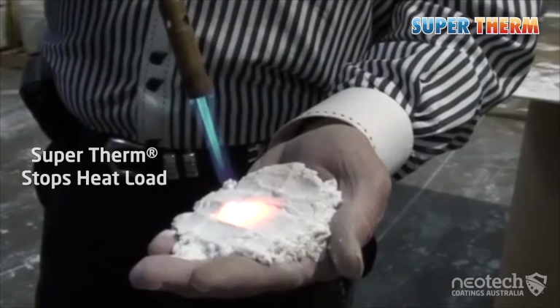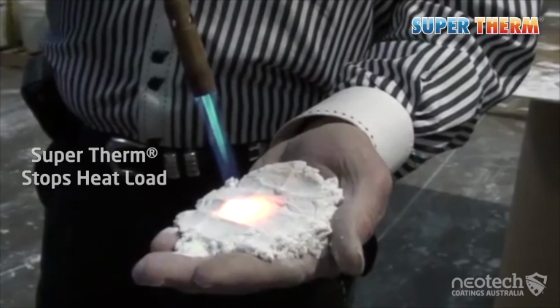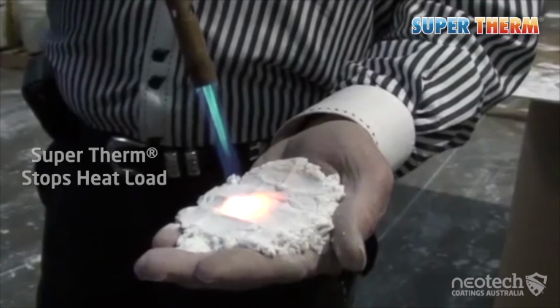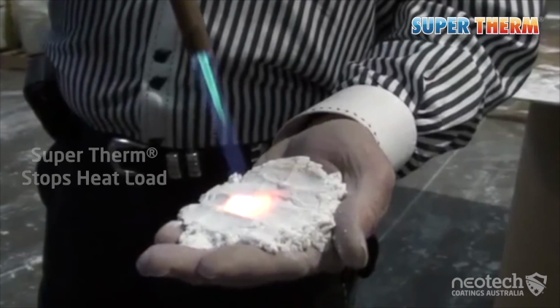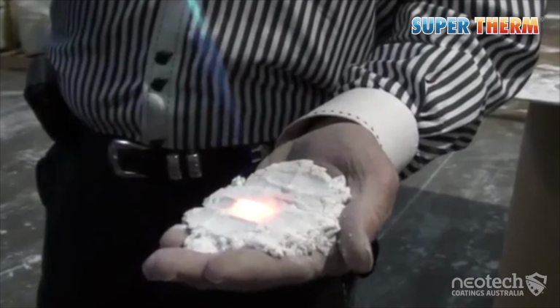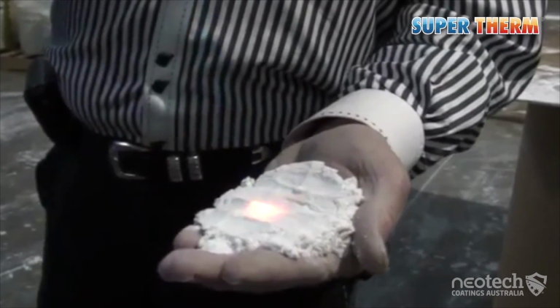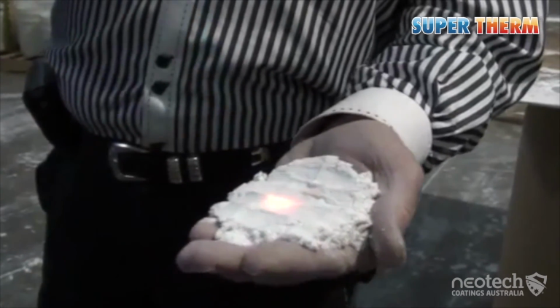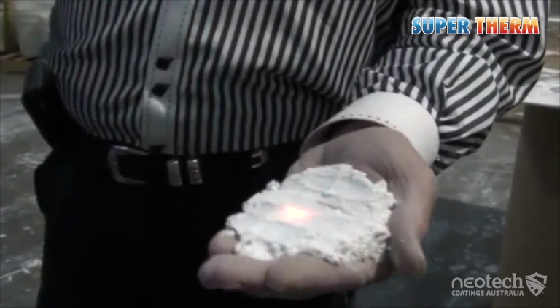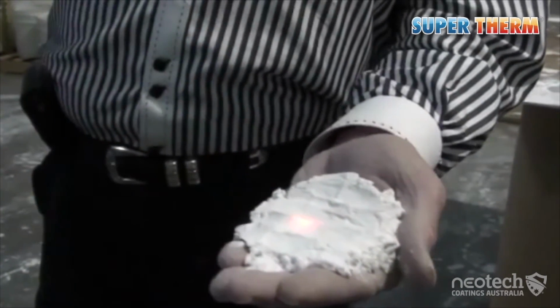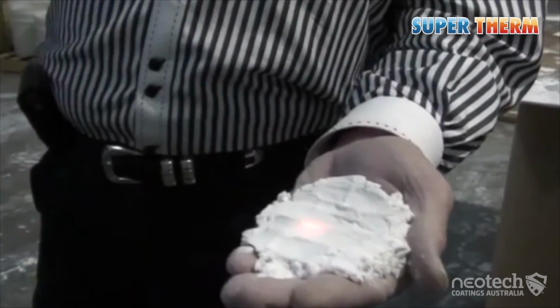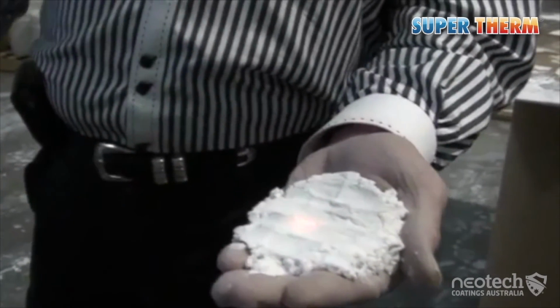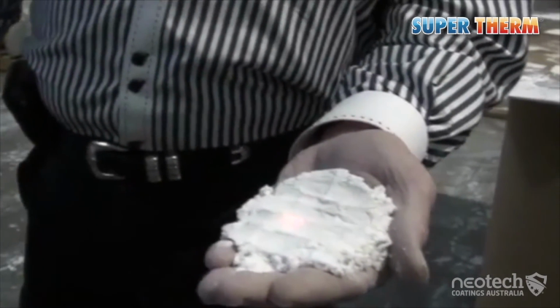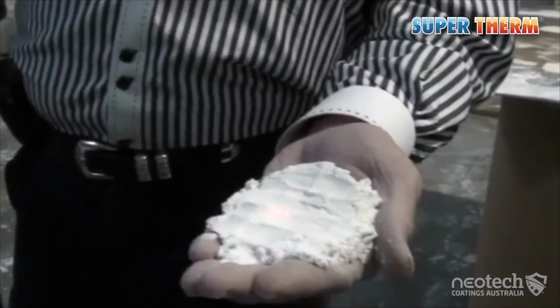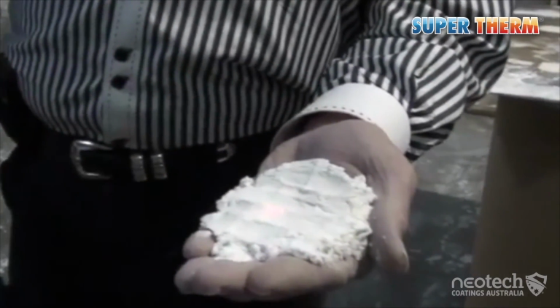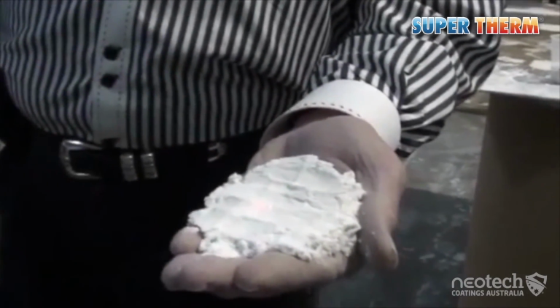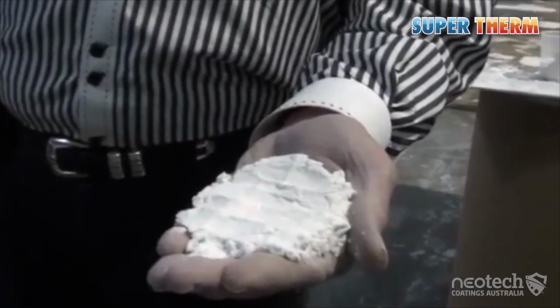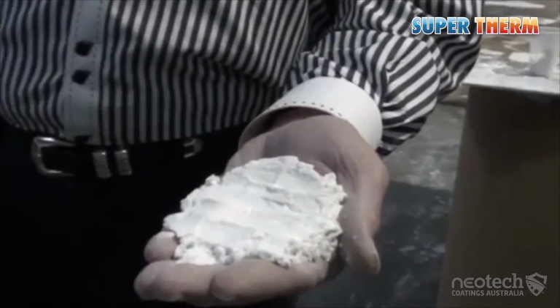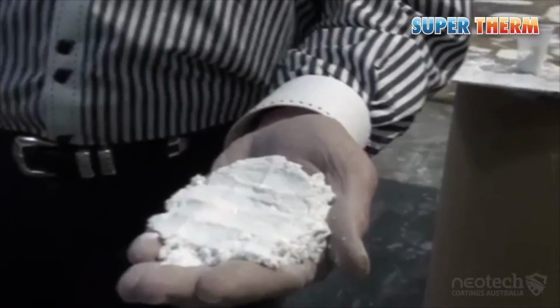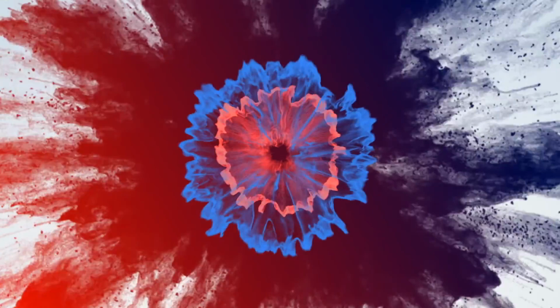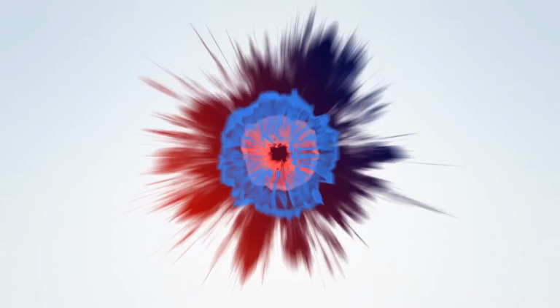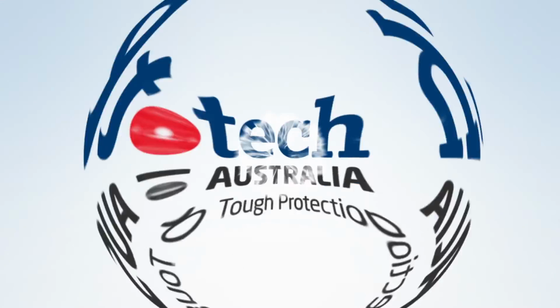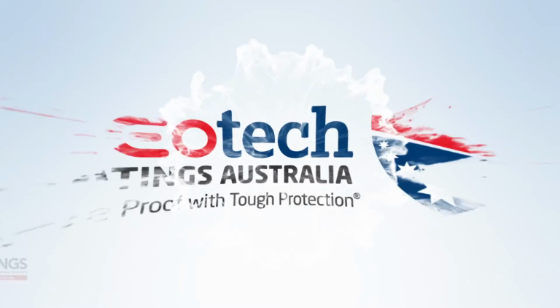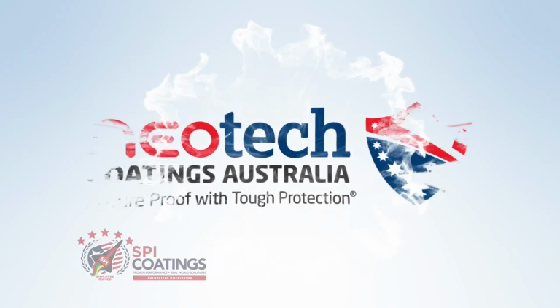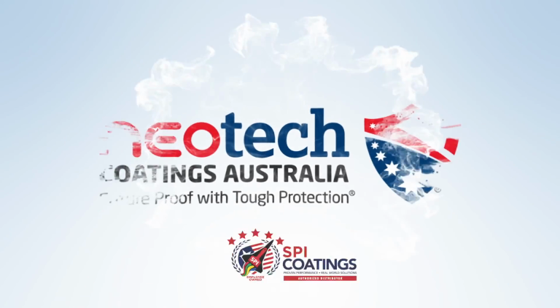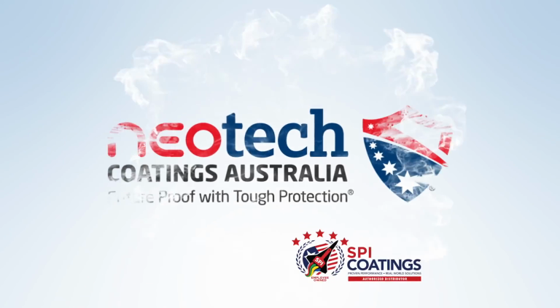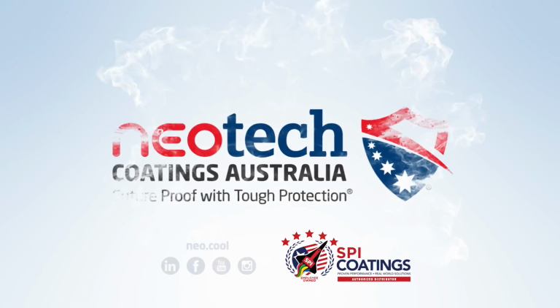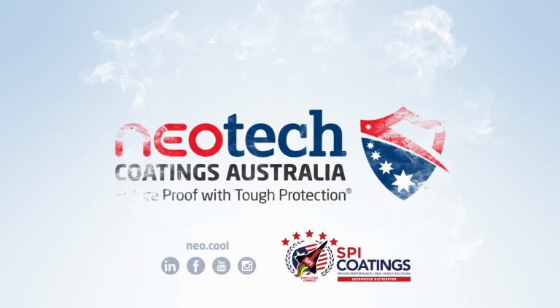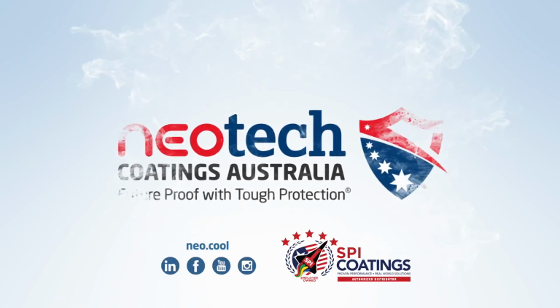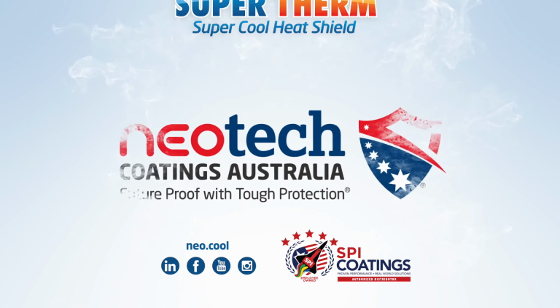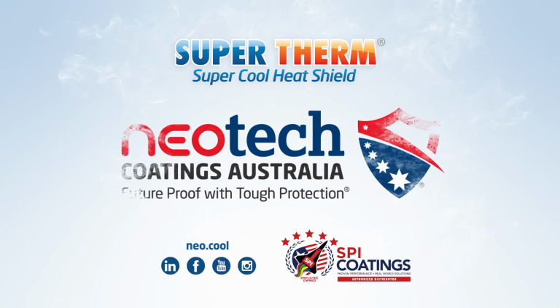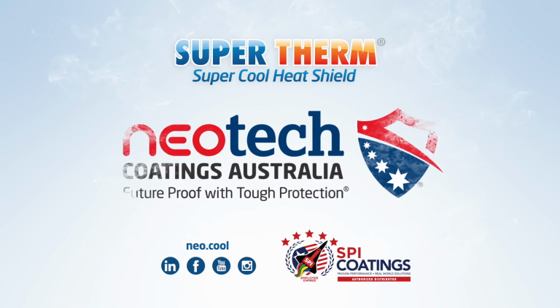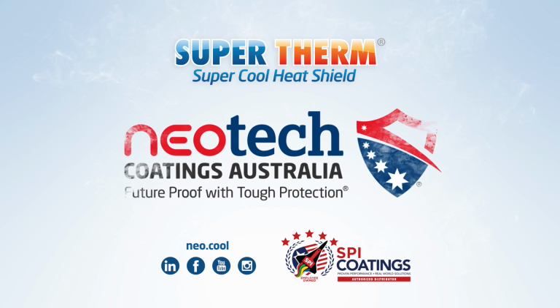Visit neotechcoatings.com for more information about Supertherm that blocks the solar heat.